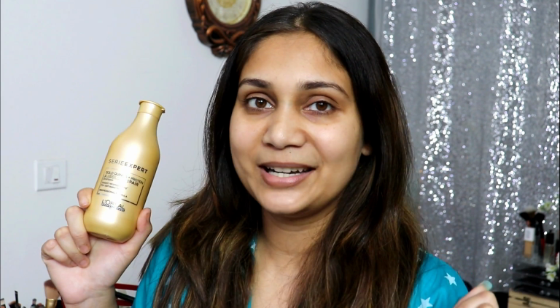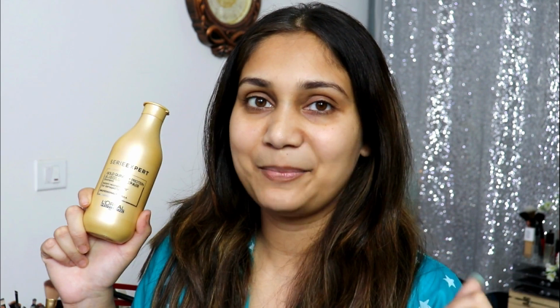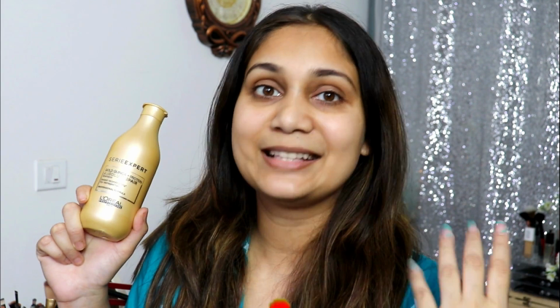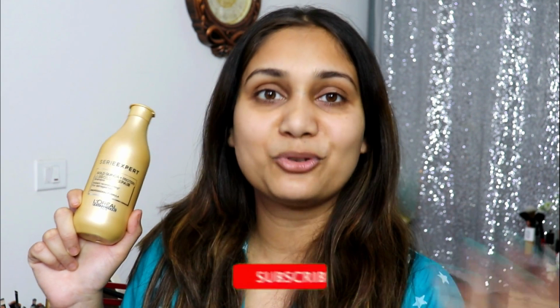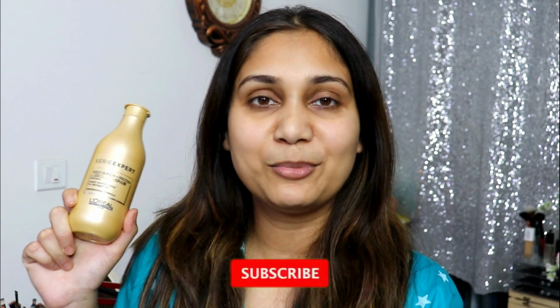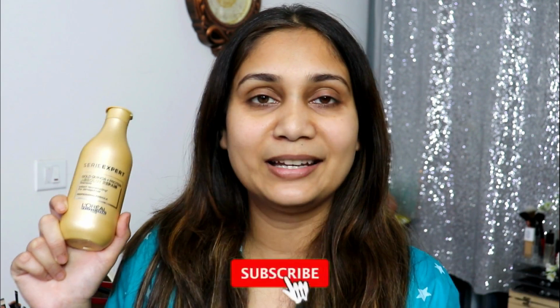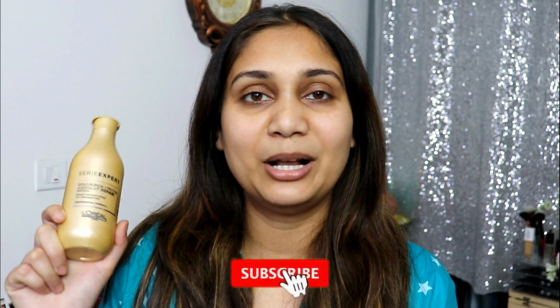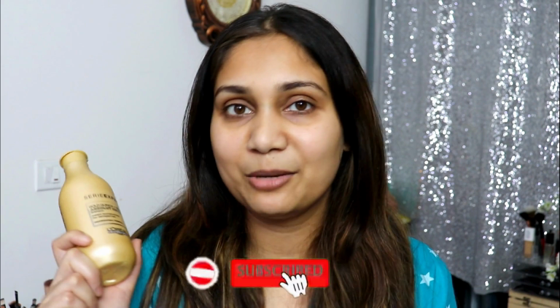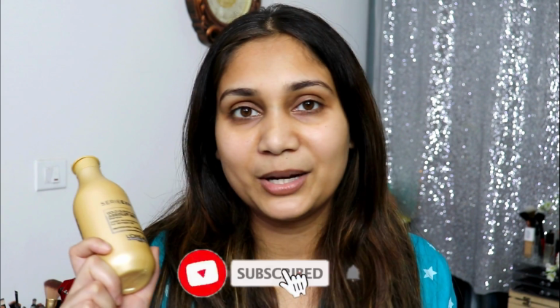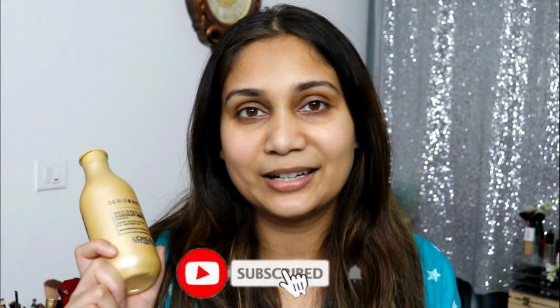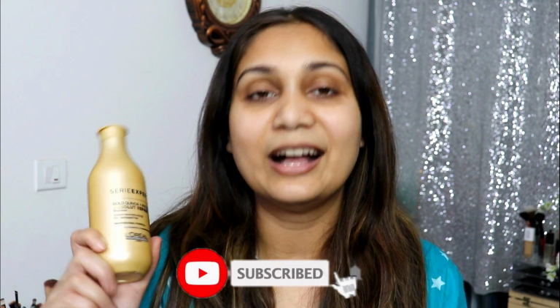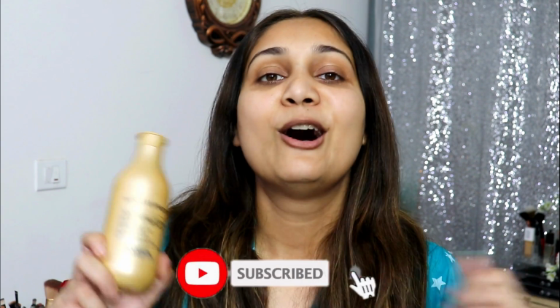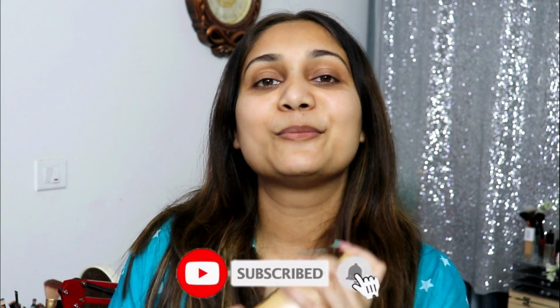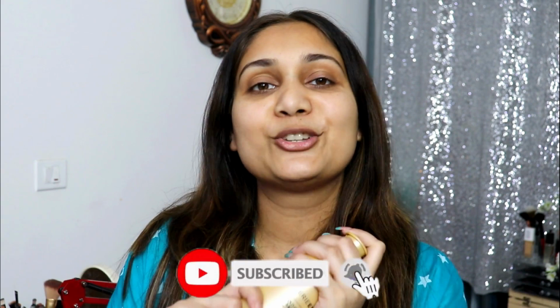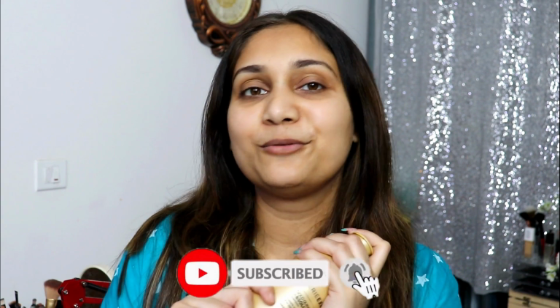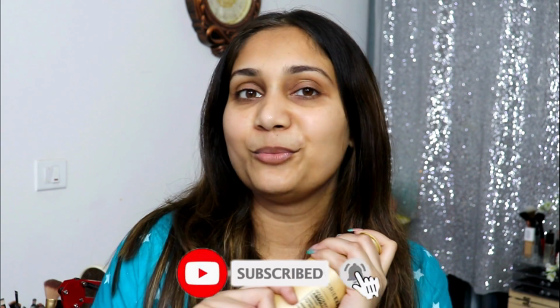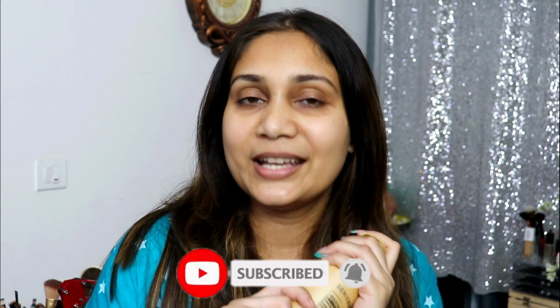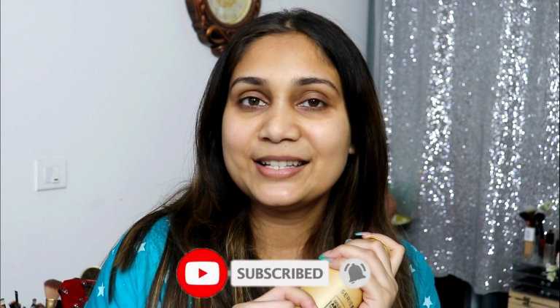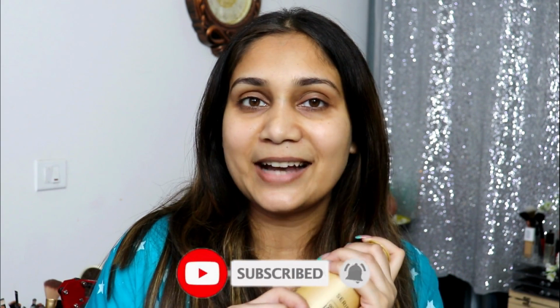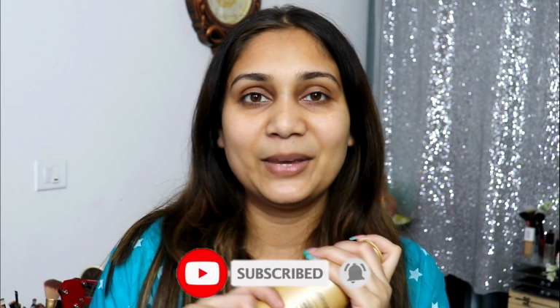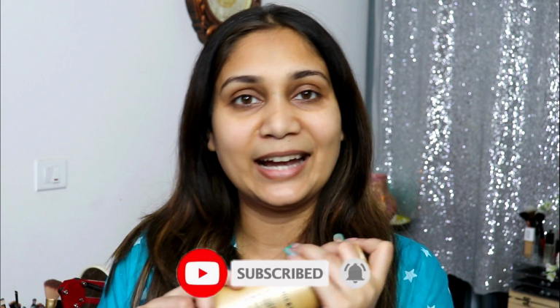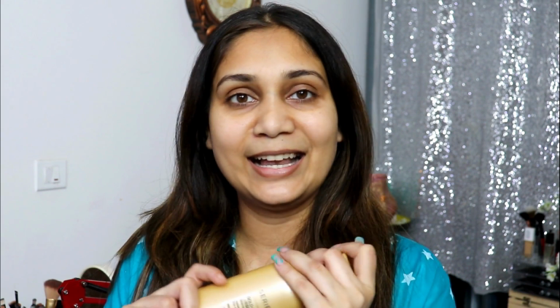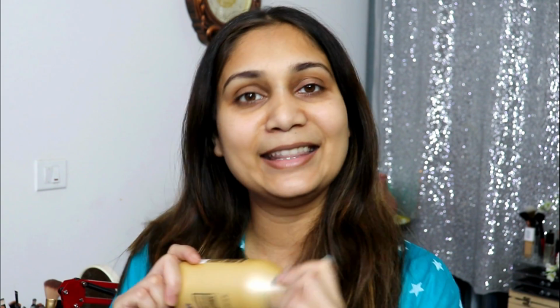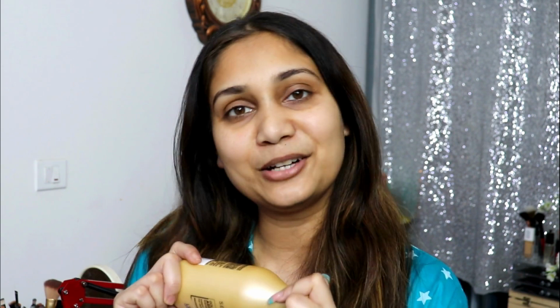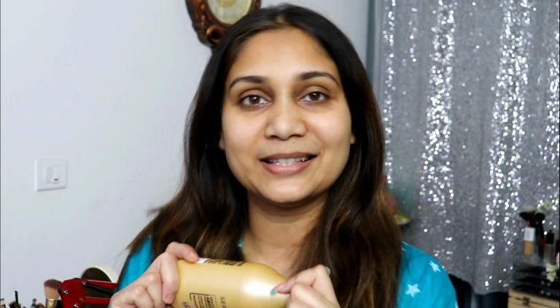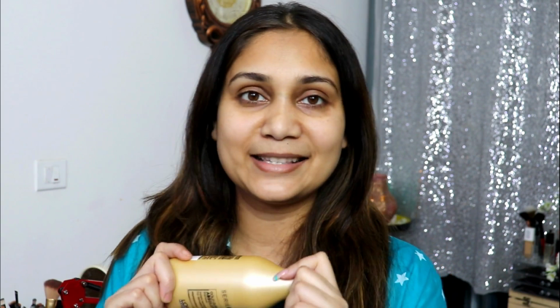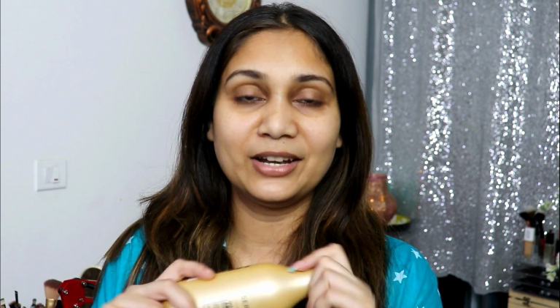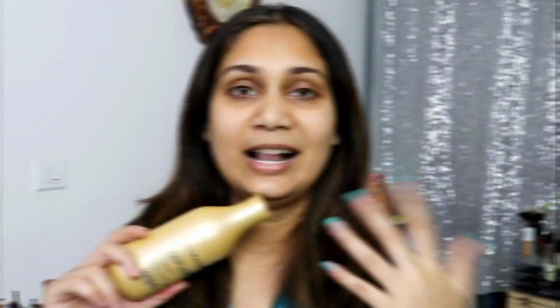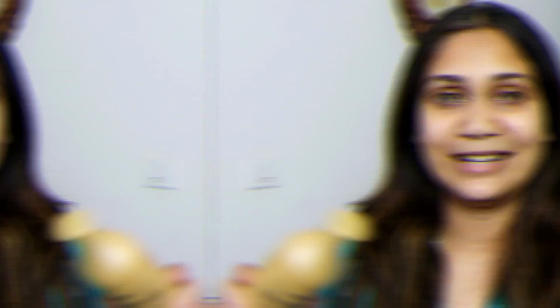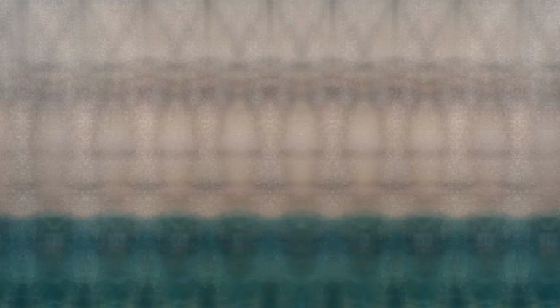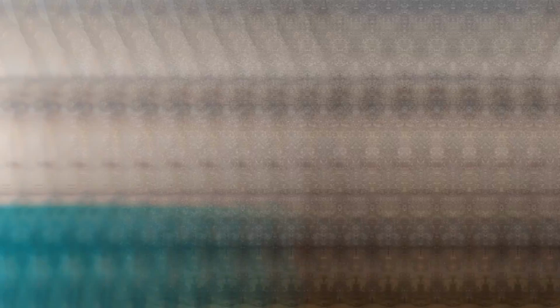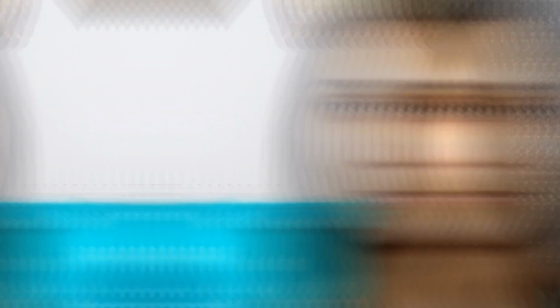But before we get started, subscribe and hit the bell button. Also make sure to follow me on Instagram — my handle is hennethi.167. Let's get started.